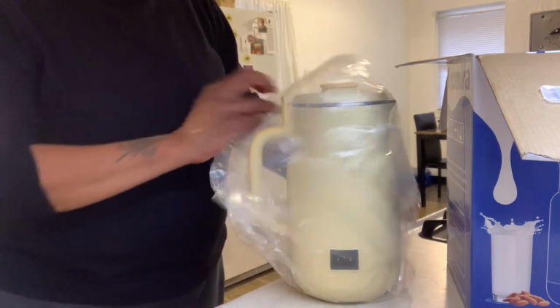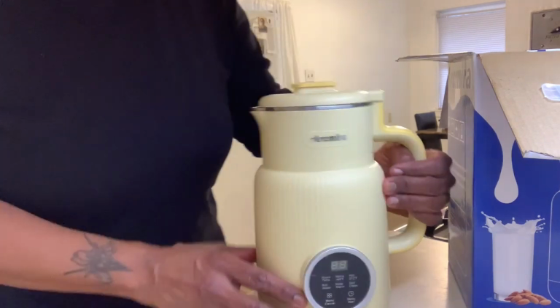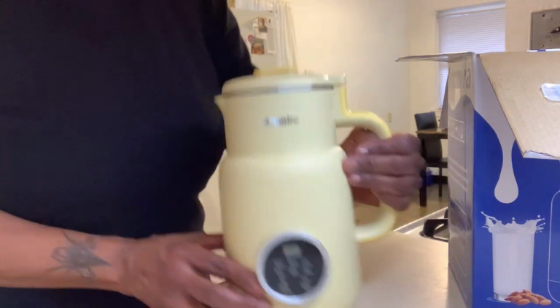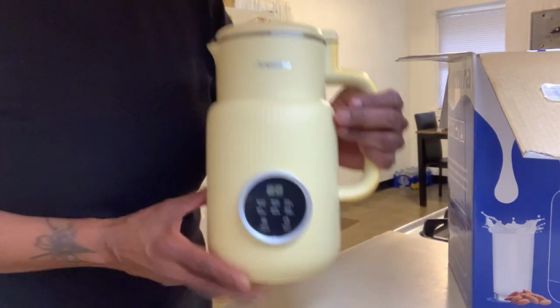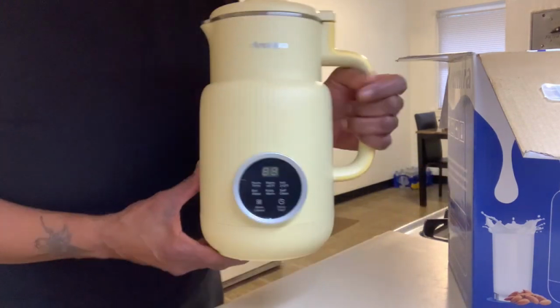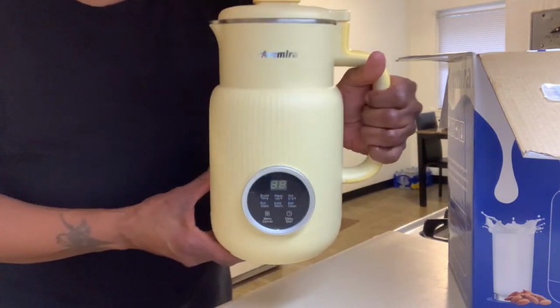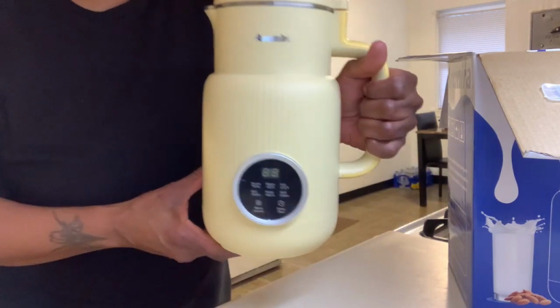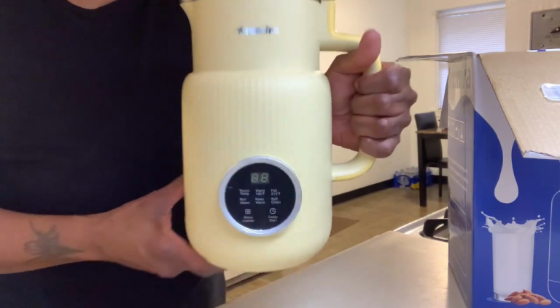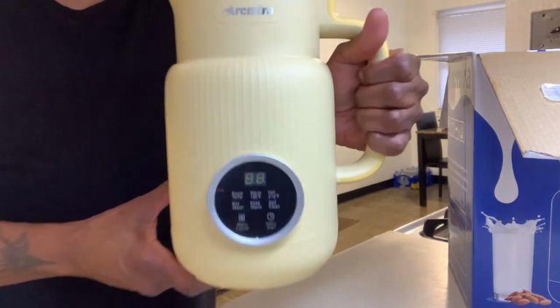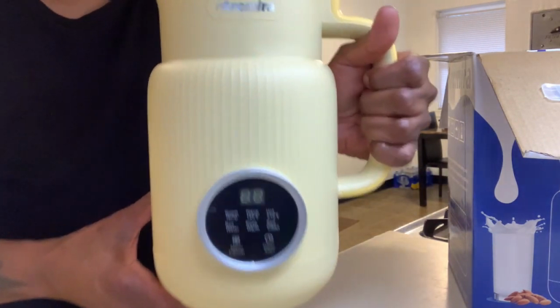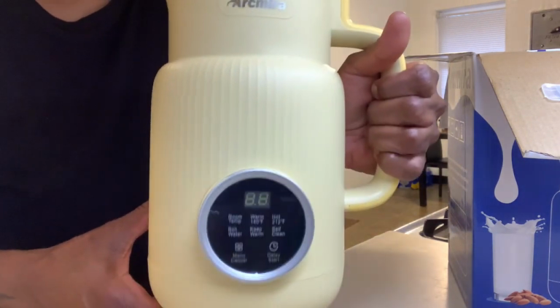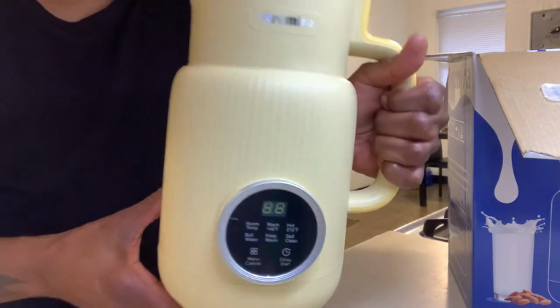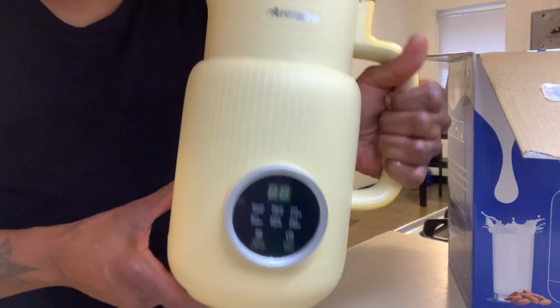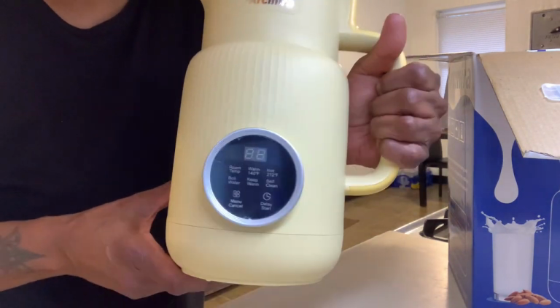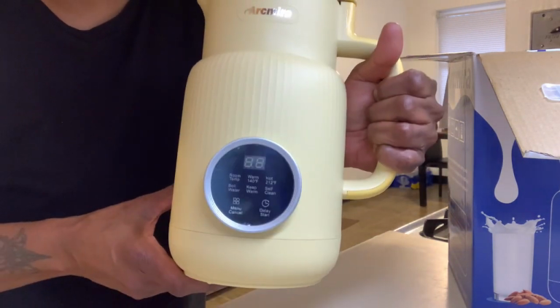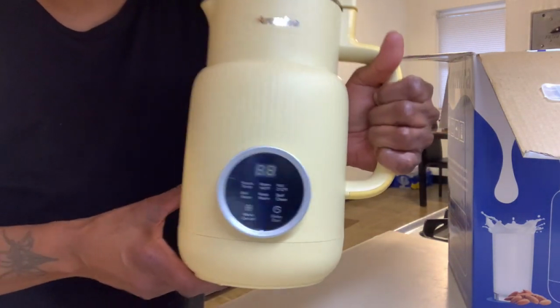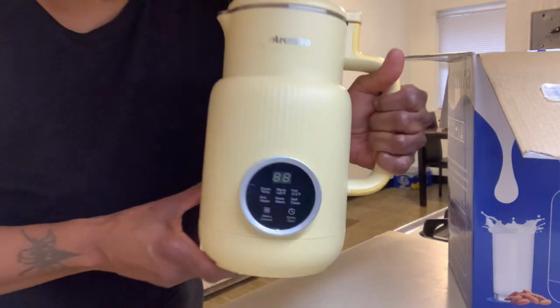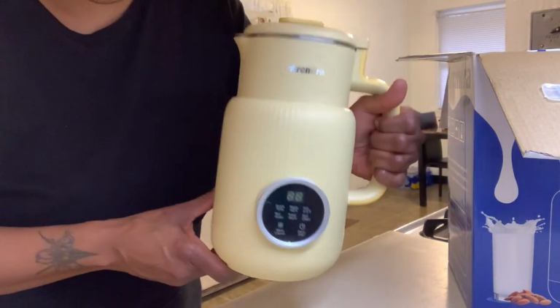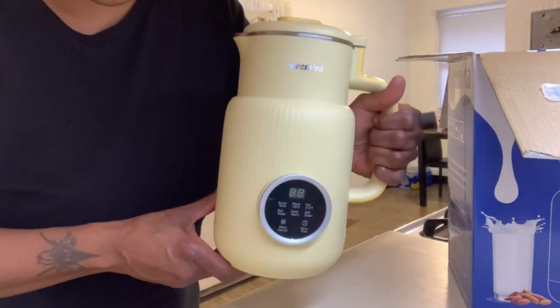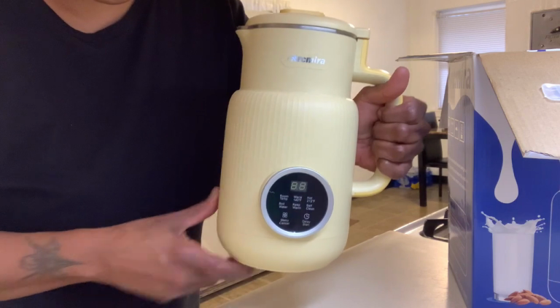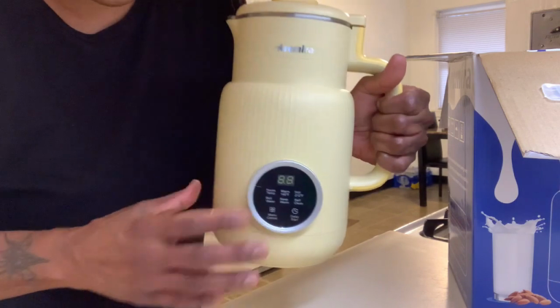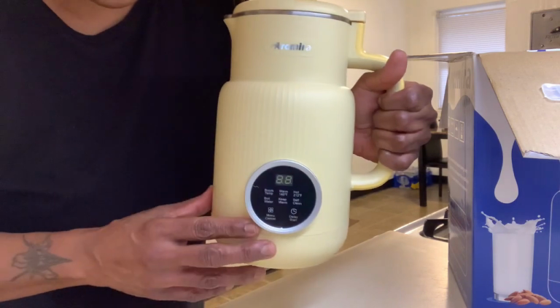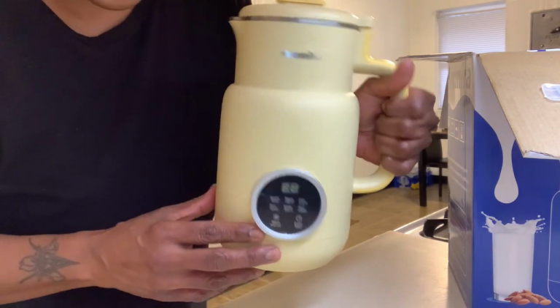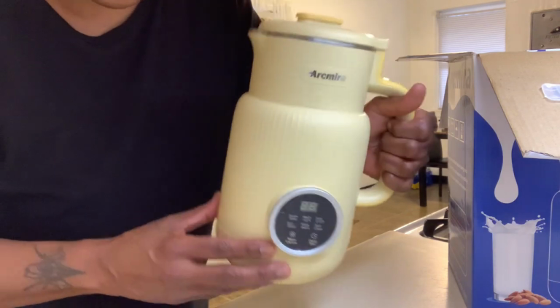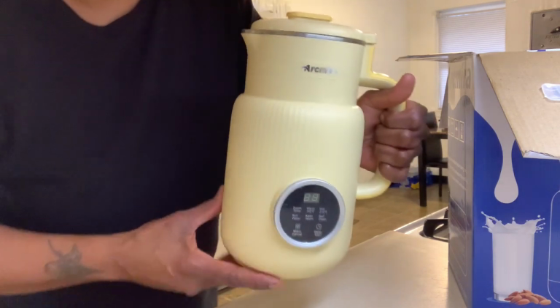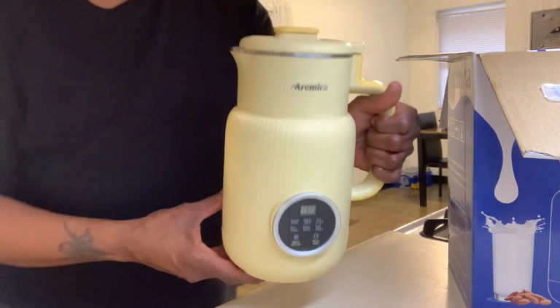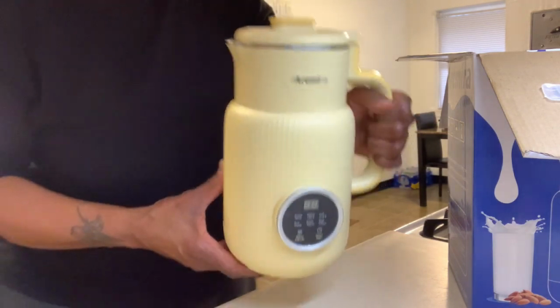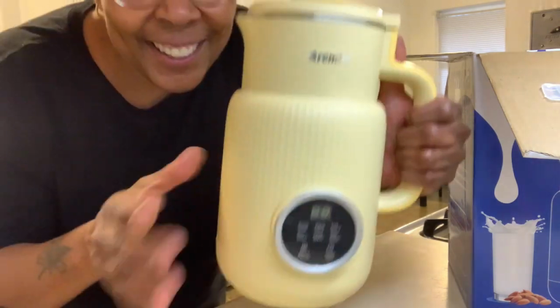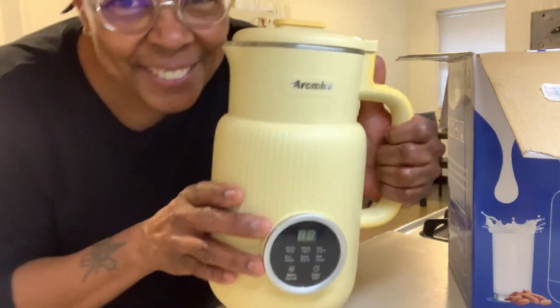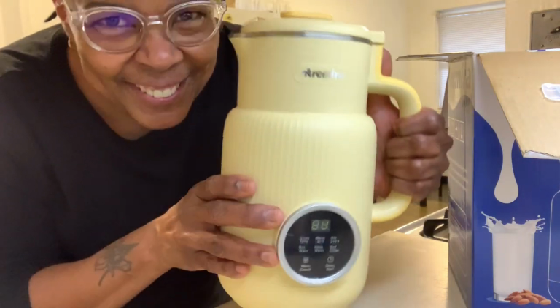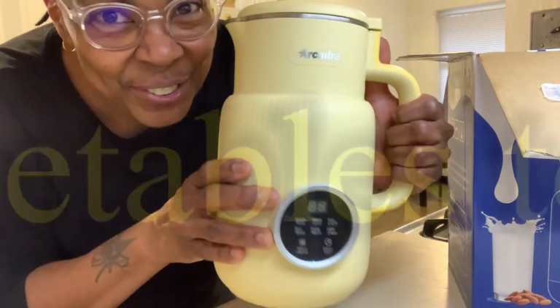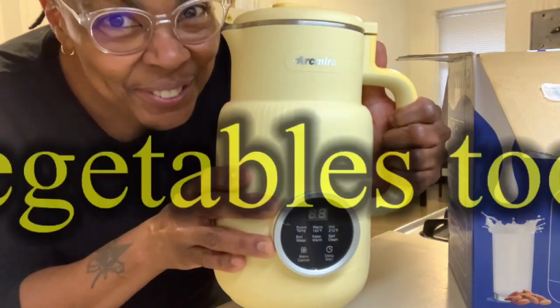This dairy-free milk maker can make 20 ounces of fresh plant-based milk in minutes from nuts, seeds, grains, and more.